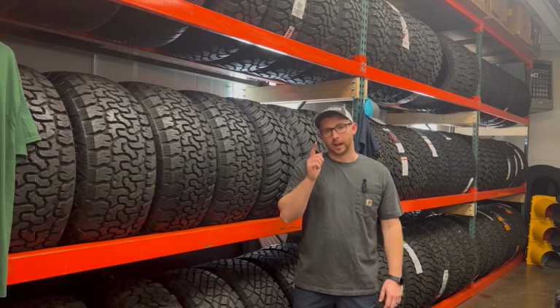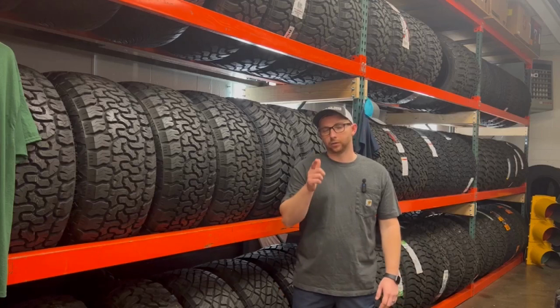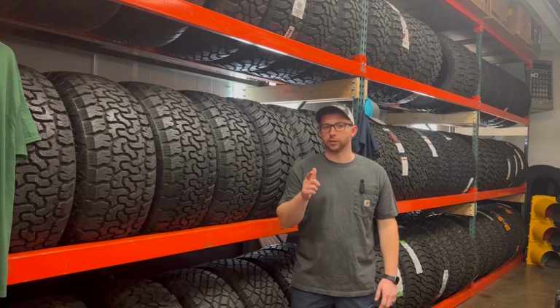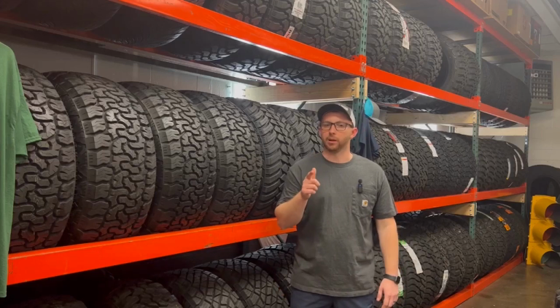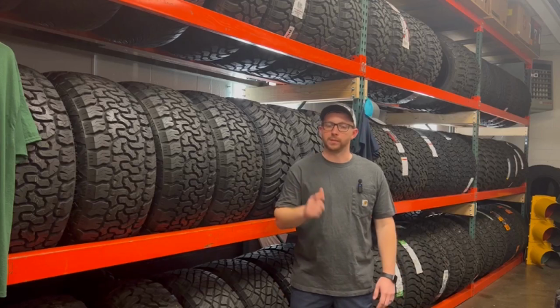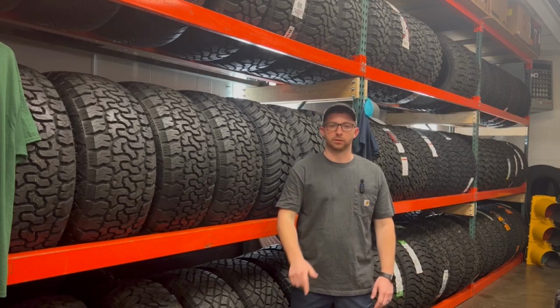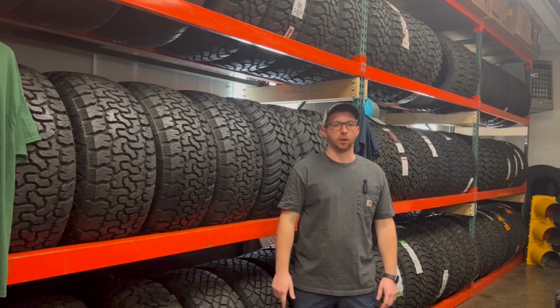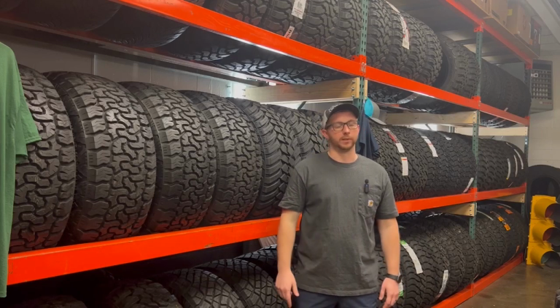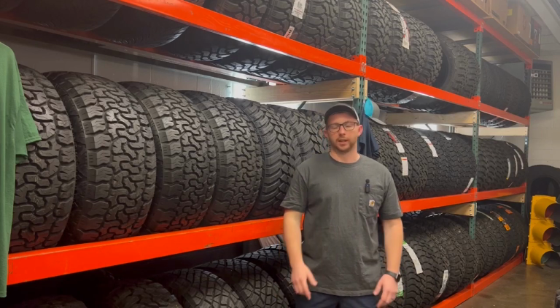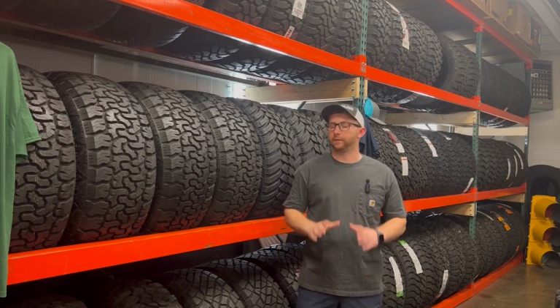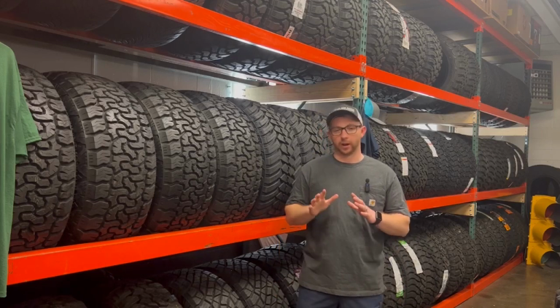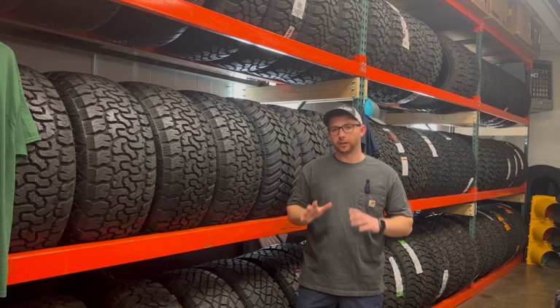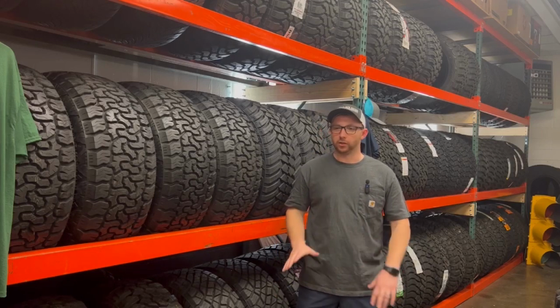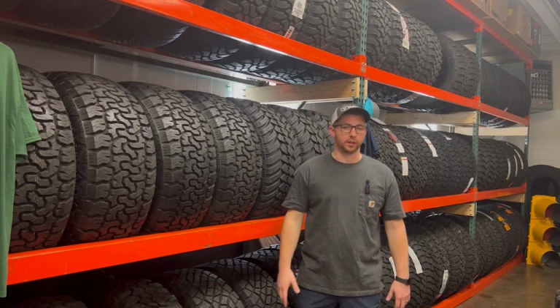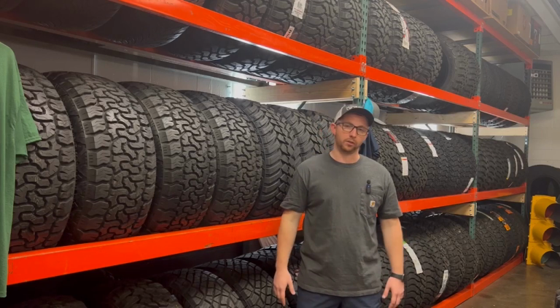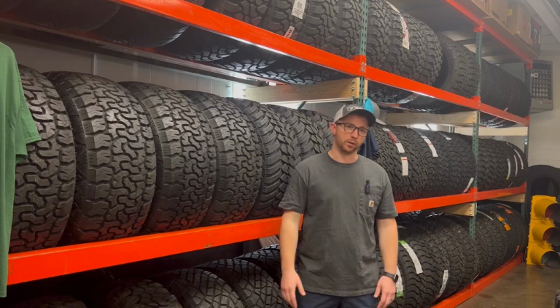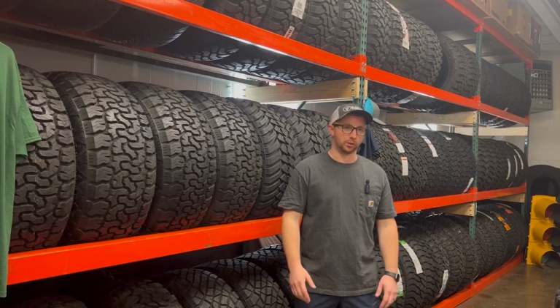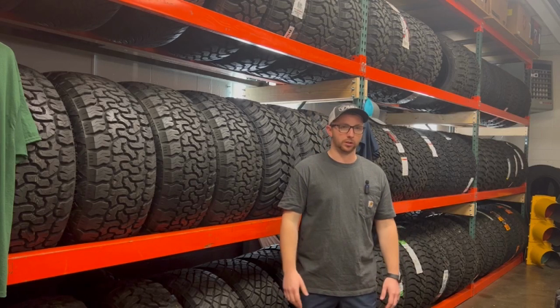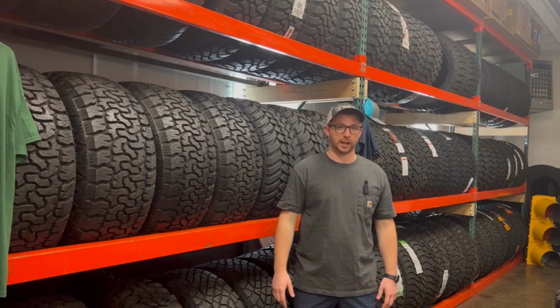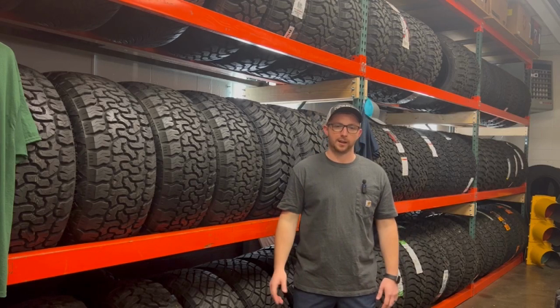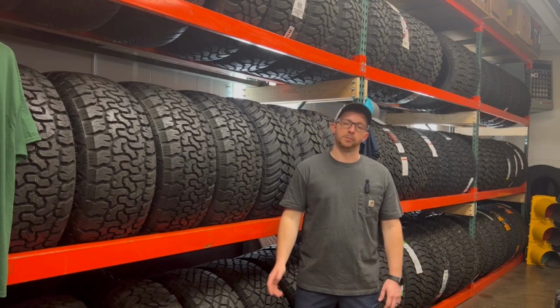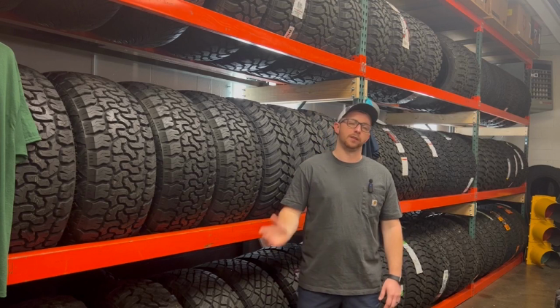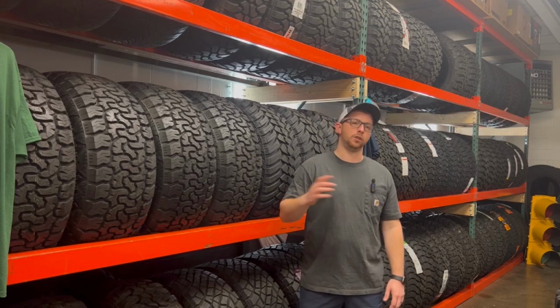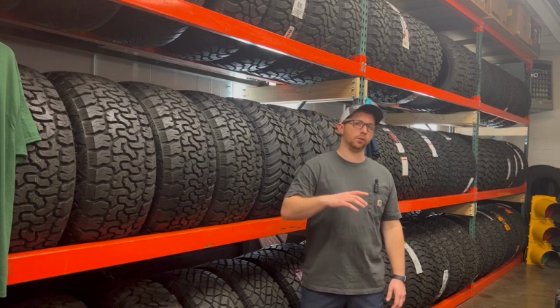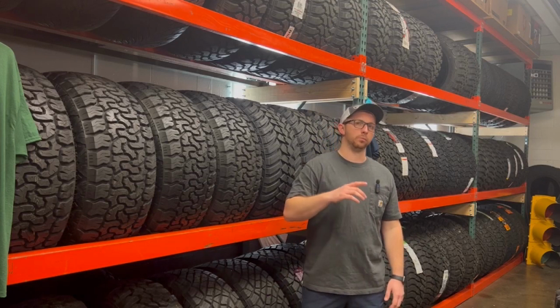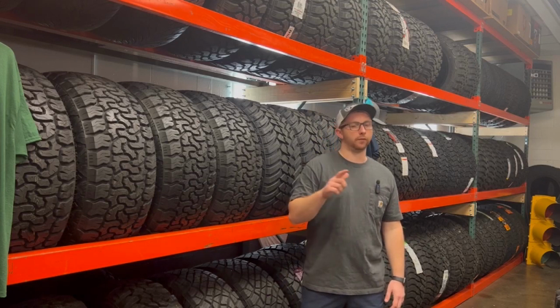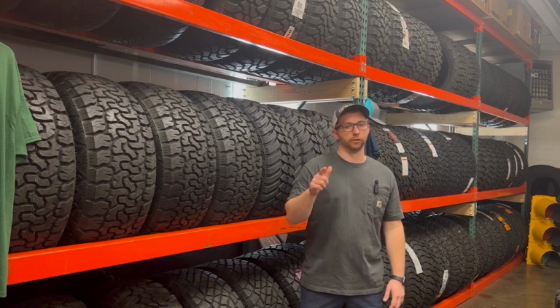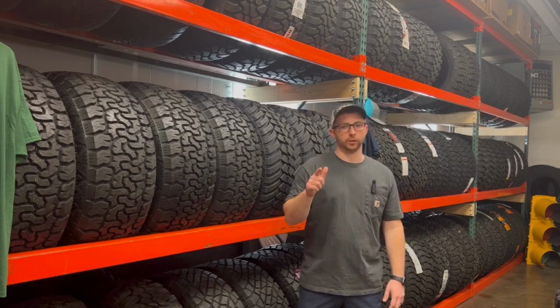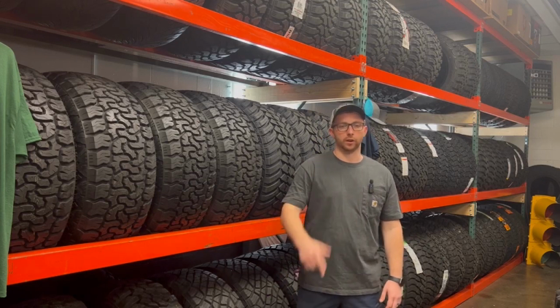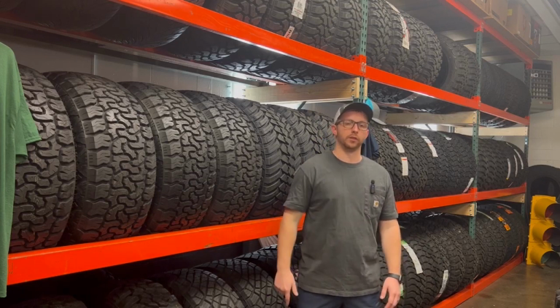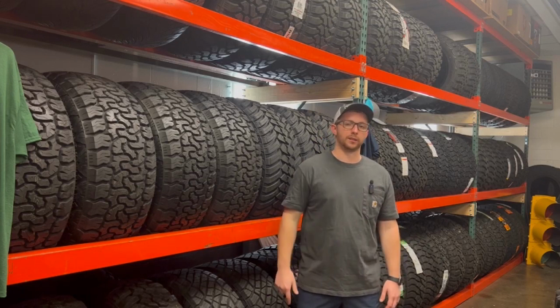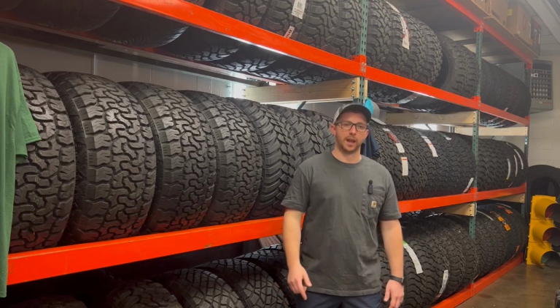Tires are where the rubber meets the road, but they can be very confusing if you don't know what you're looking at. Let me give you a brief overview of your next set.